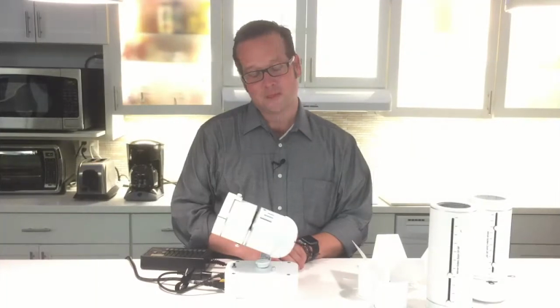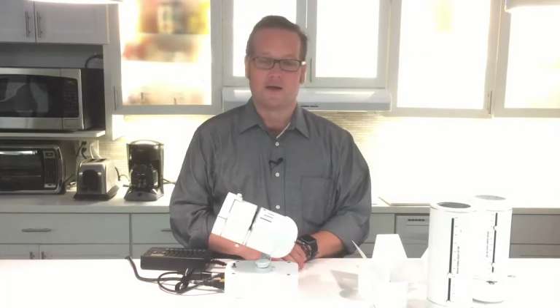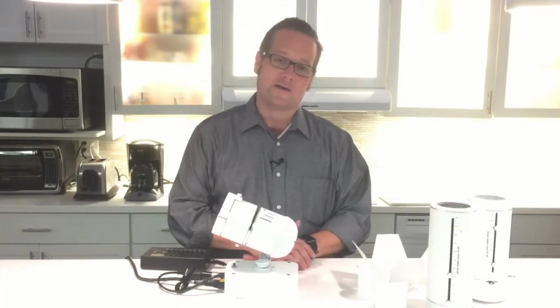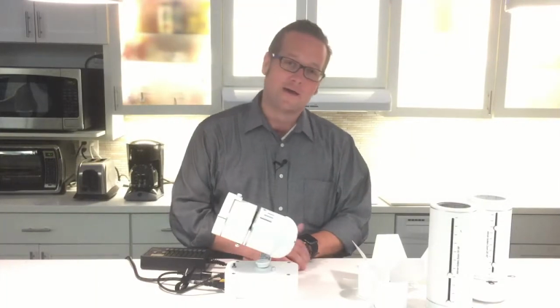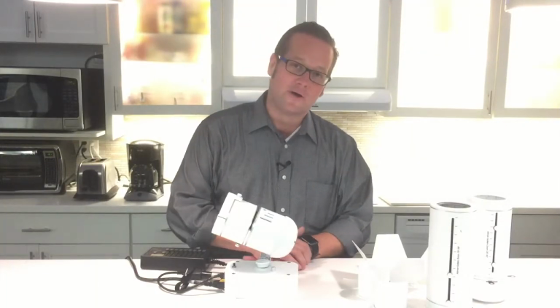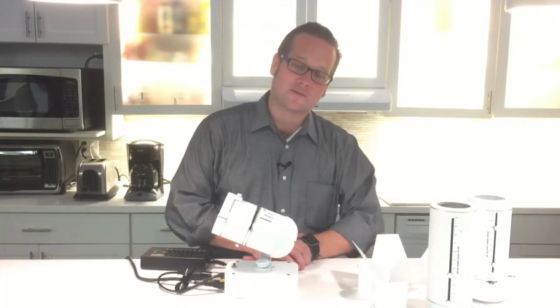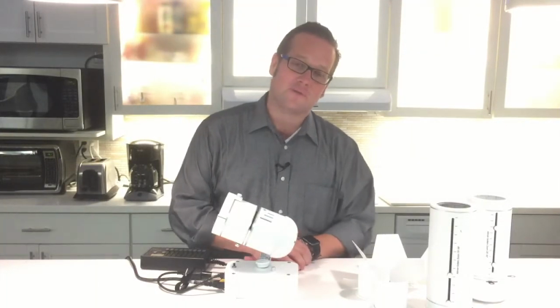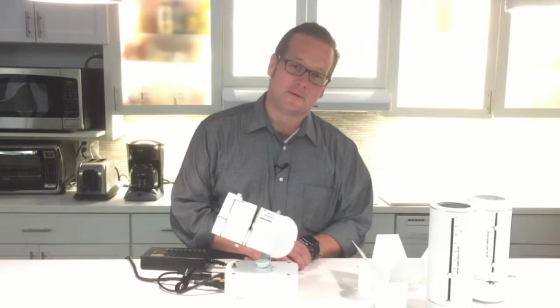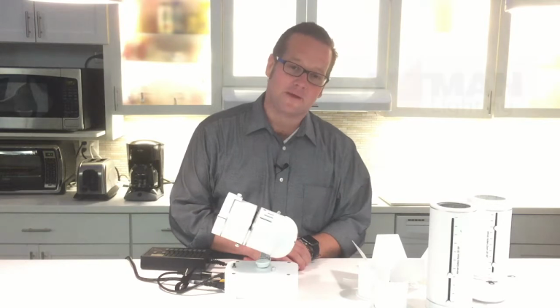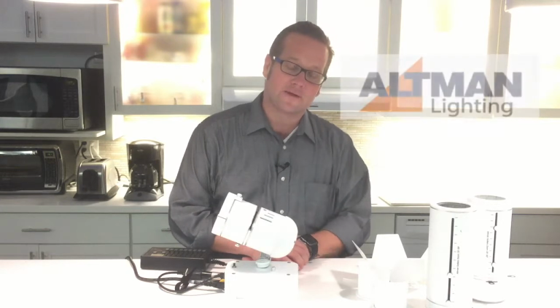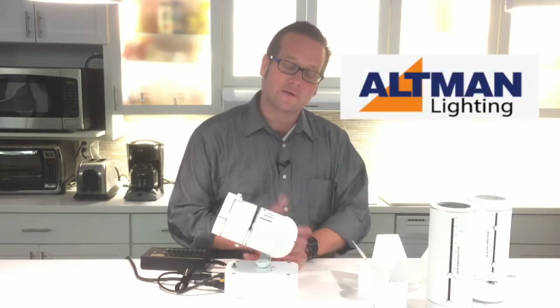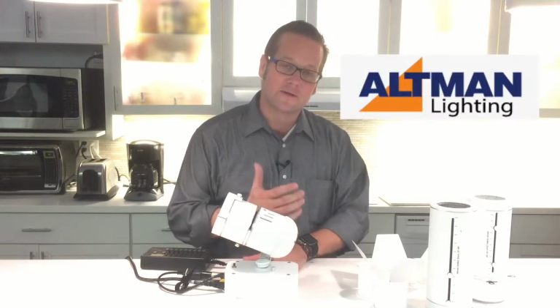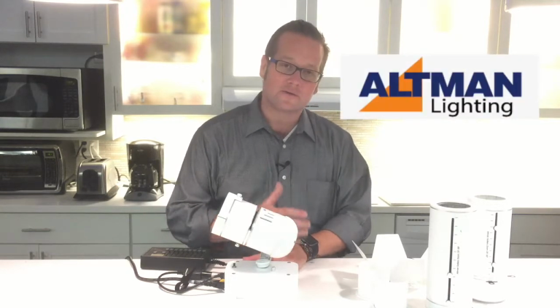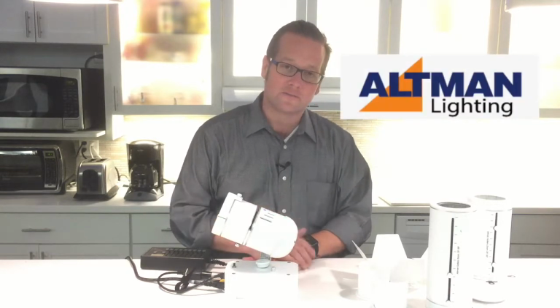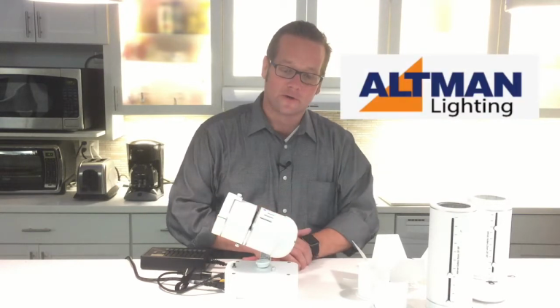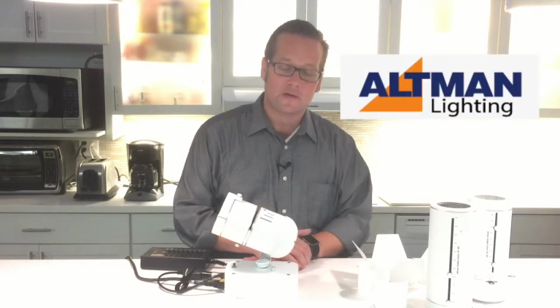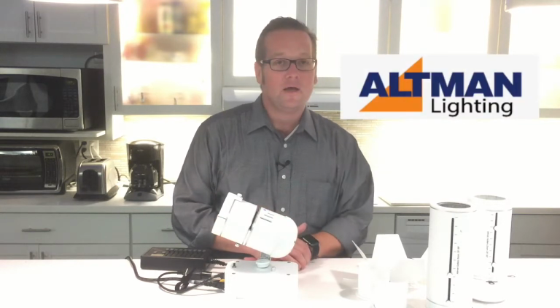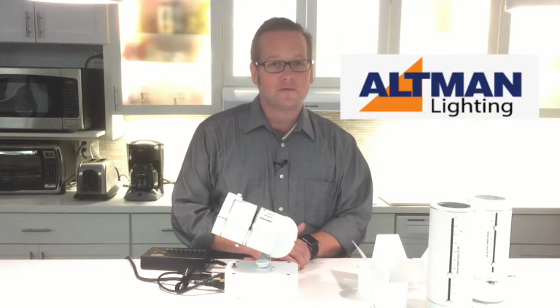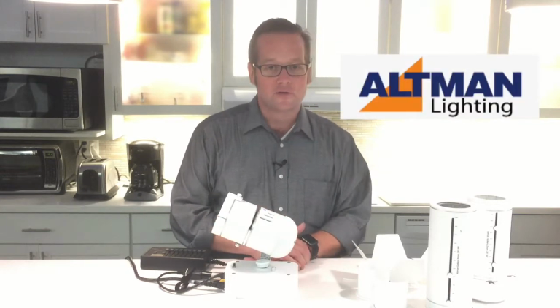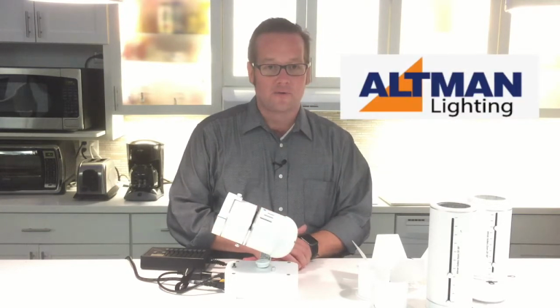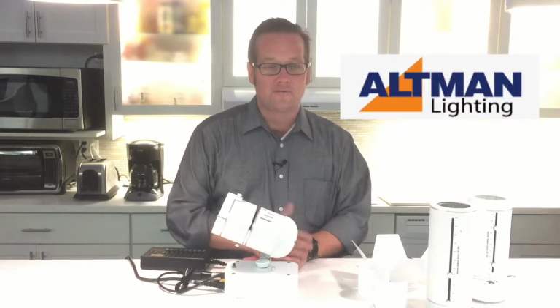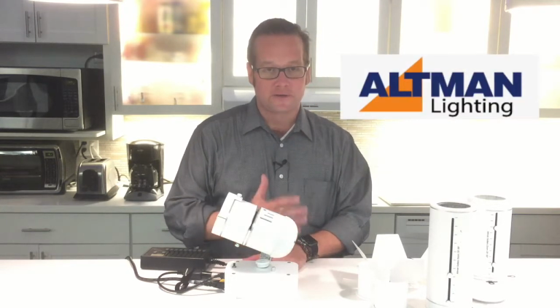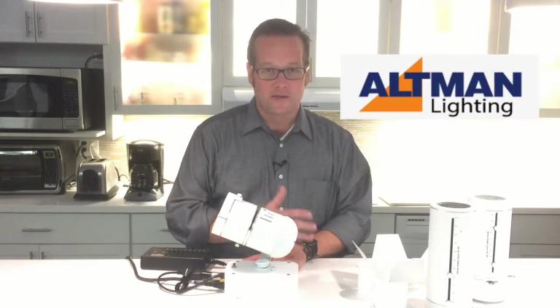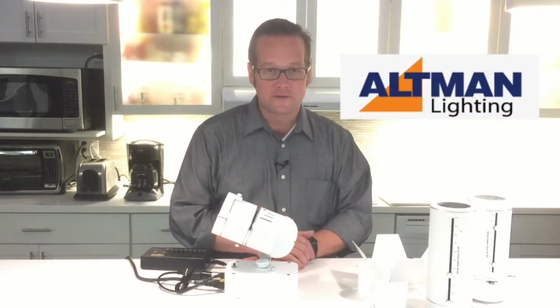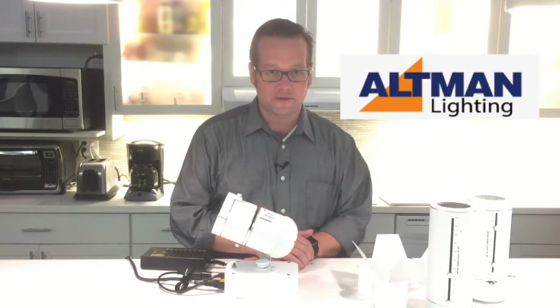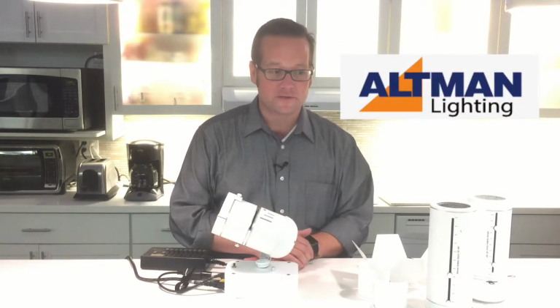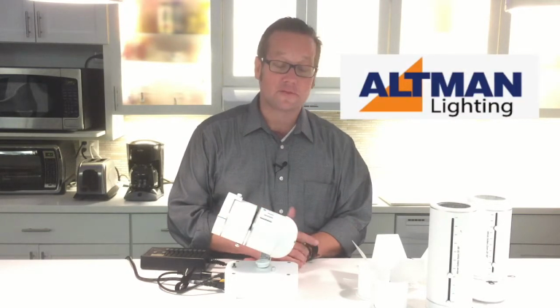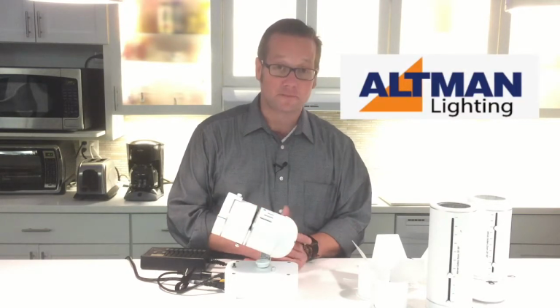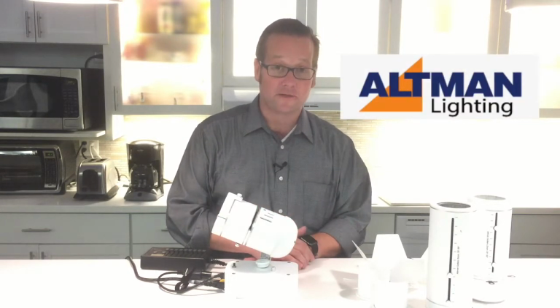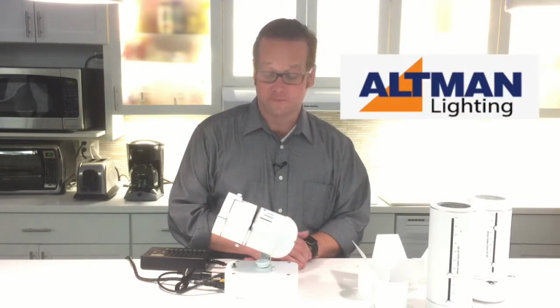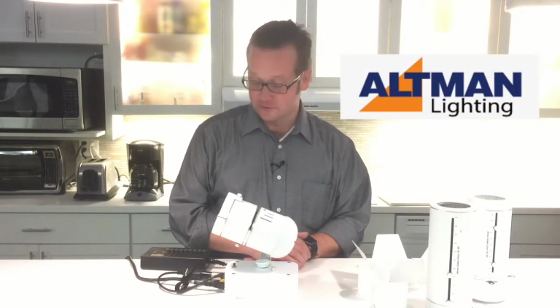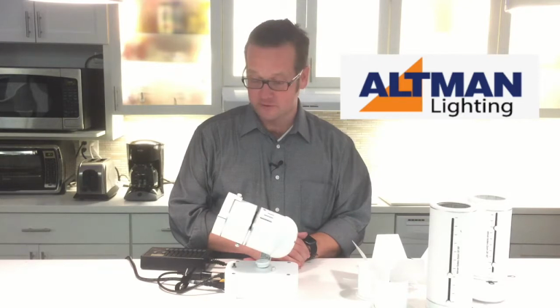Hi, I'm Miles from Altman Lighting. I'm here today at Good Mart to show off our Gallery series of display lighting fixtures.